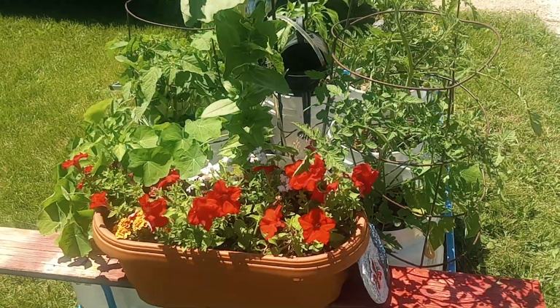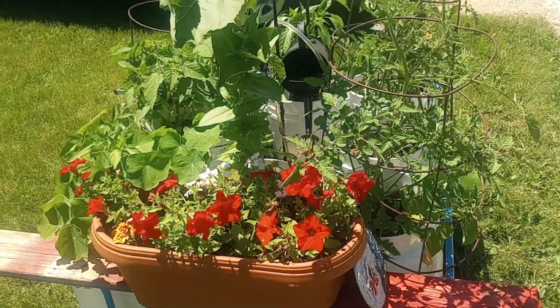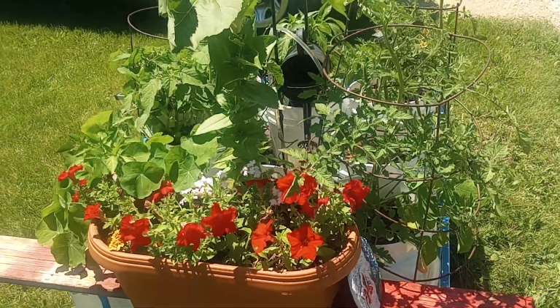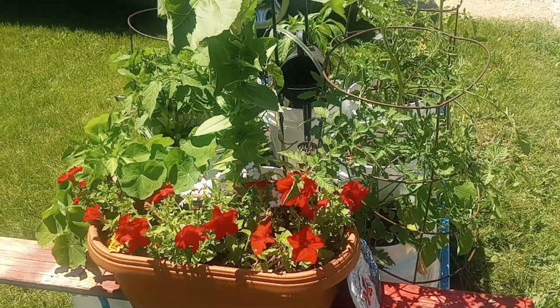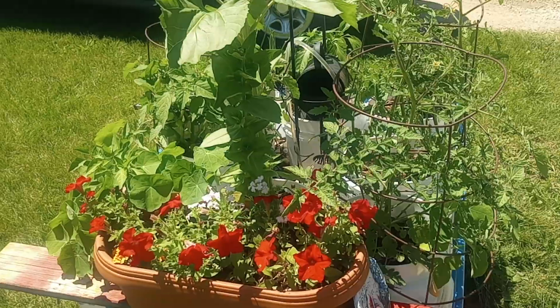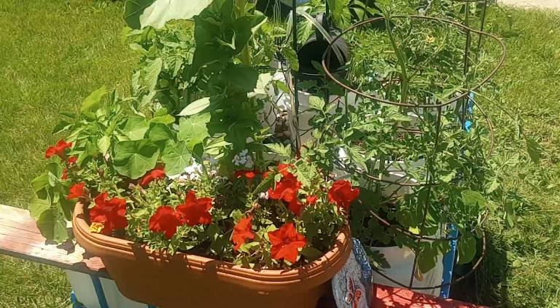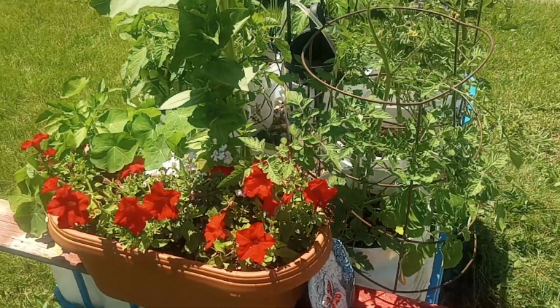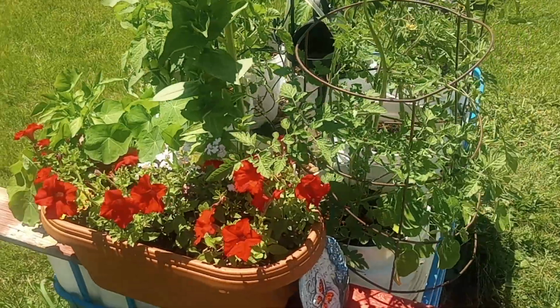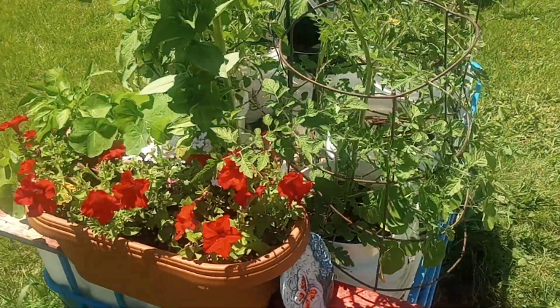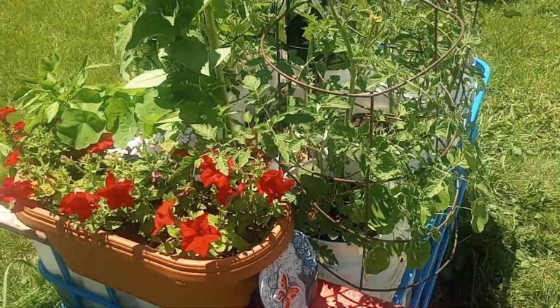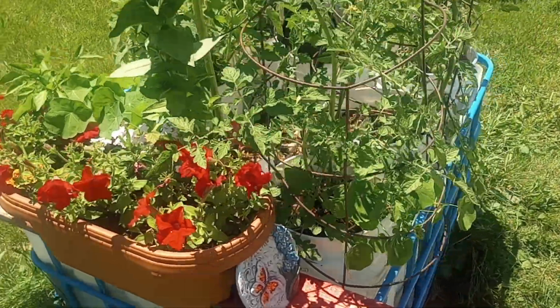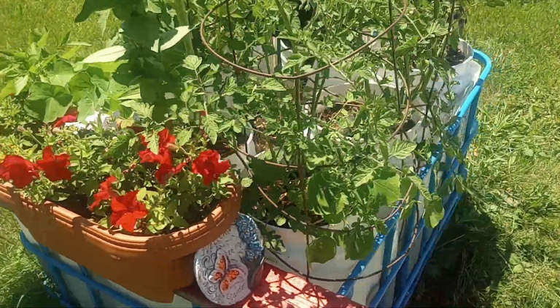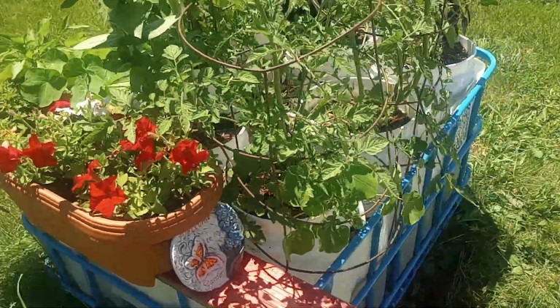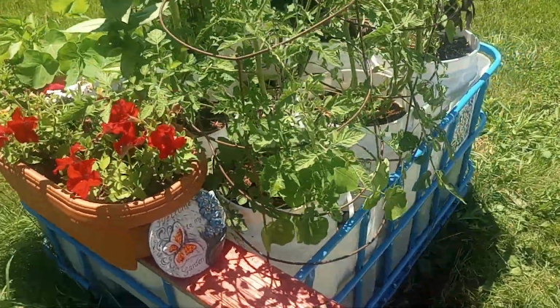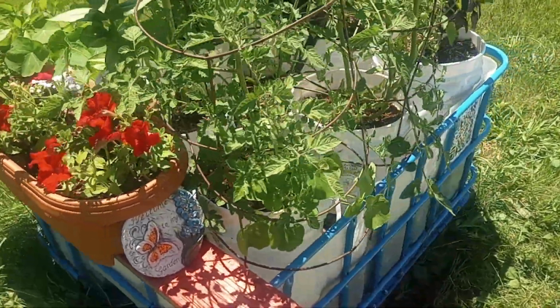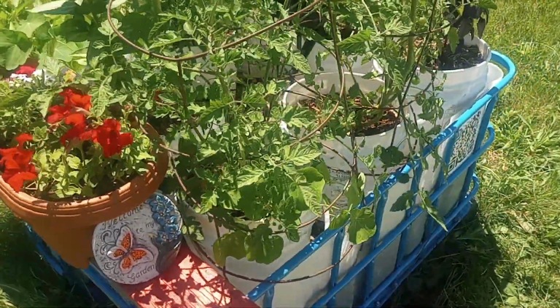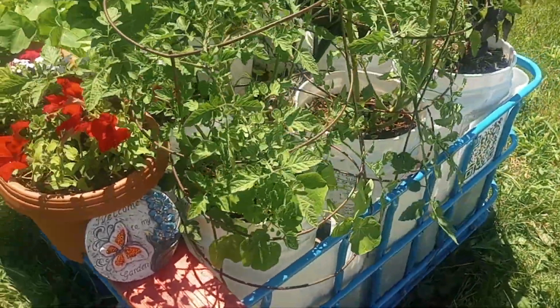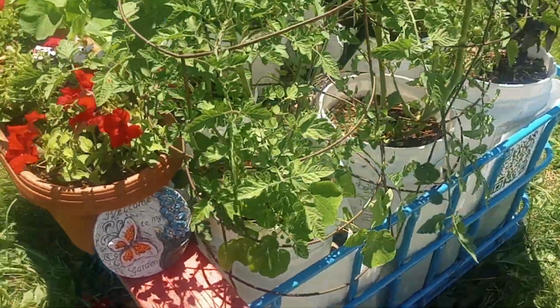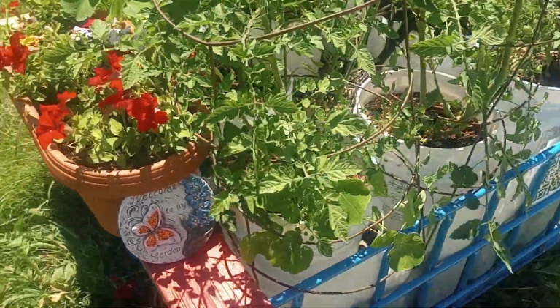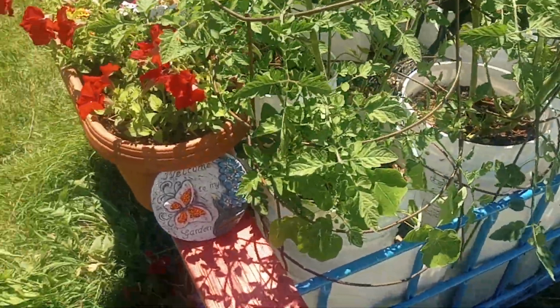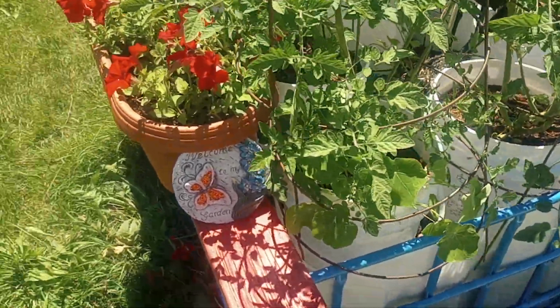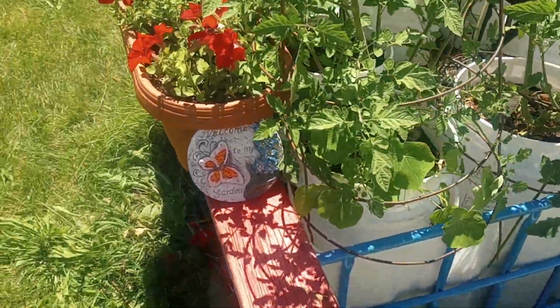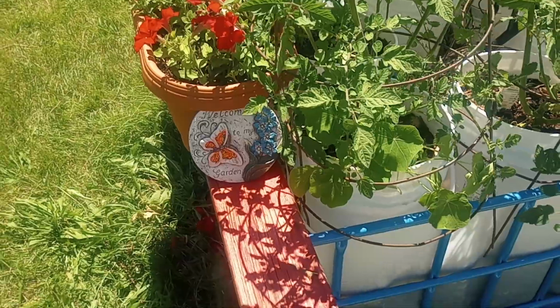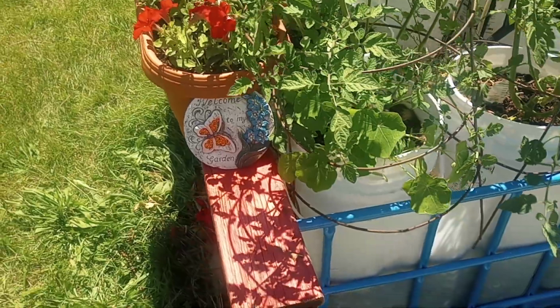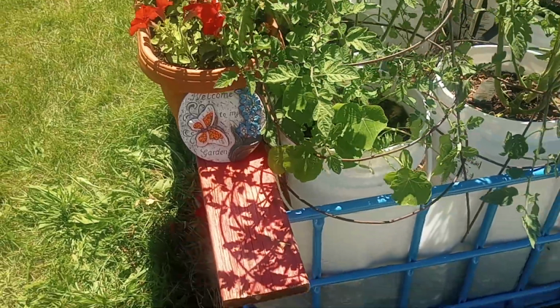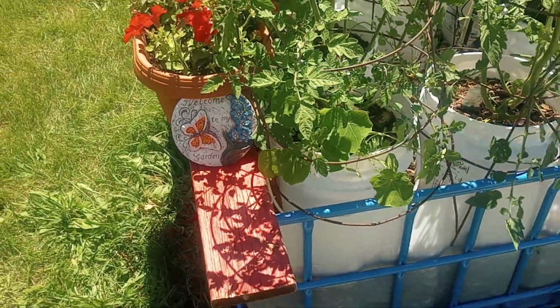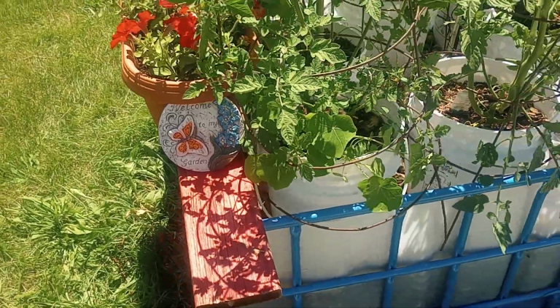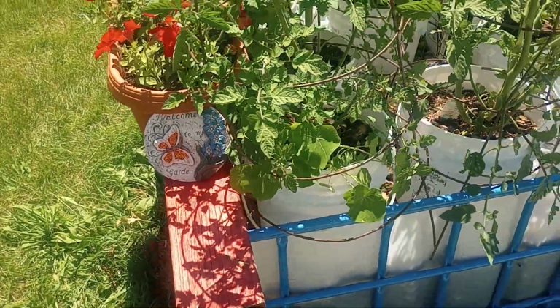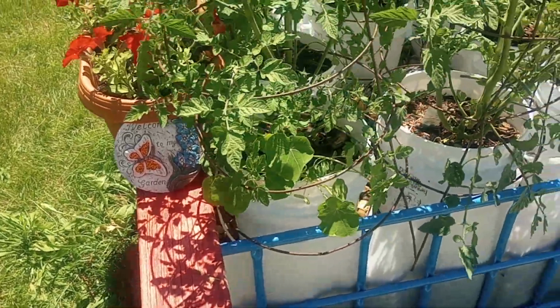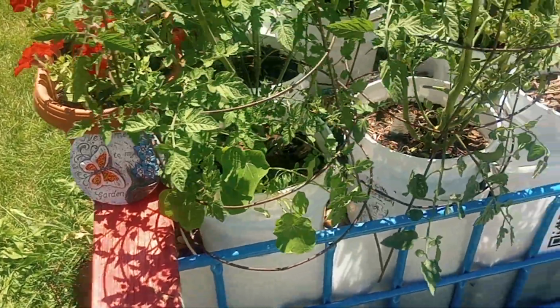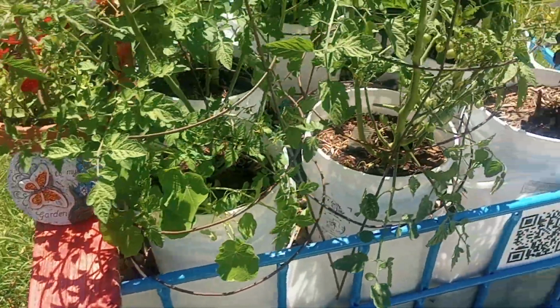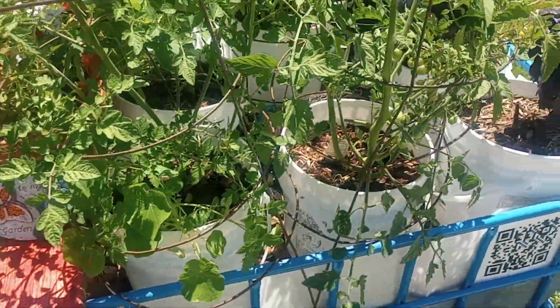July 3rd update on the blue garden. Welcome to my garden.